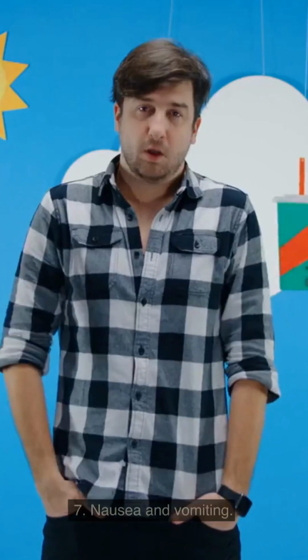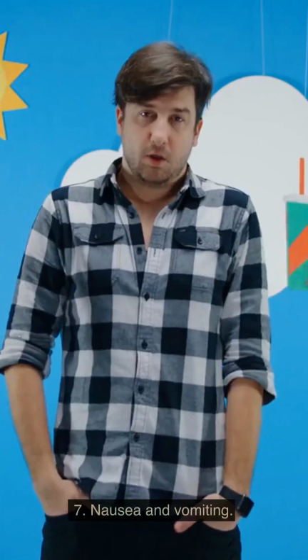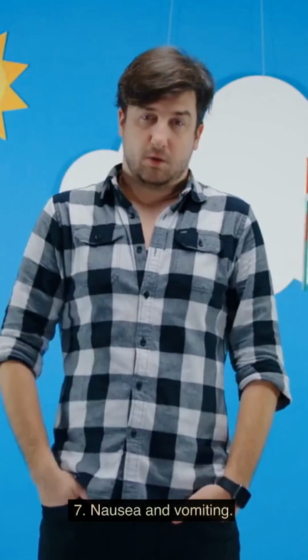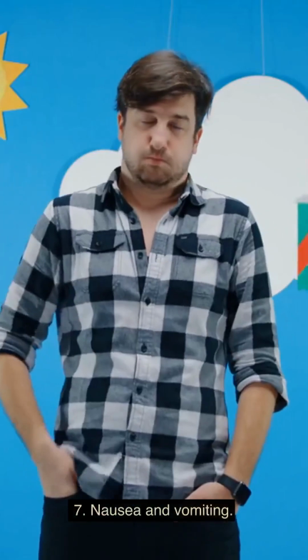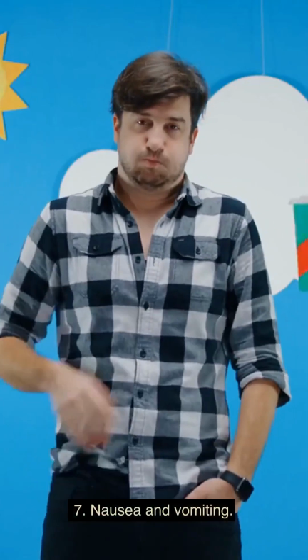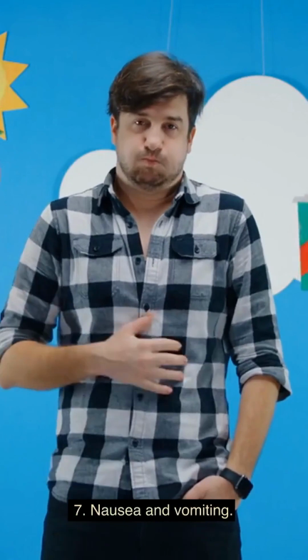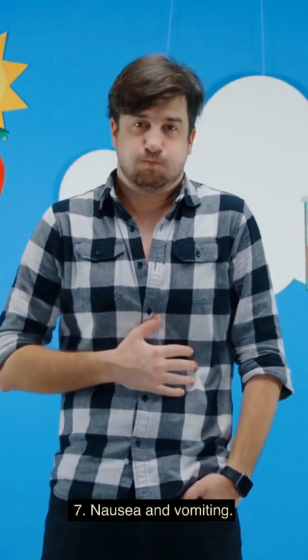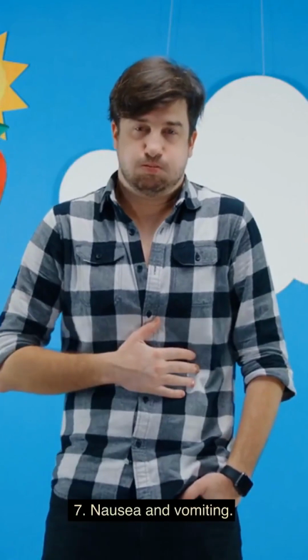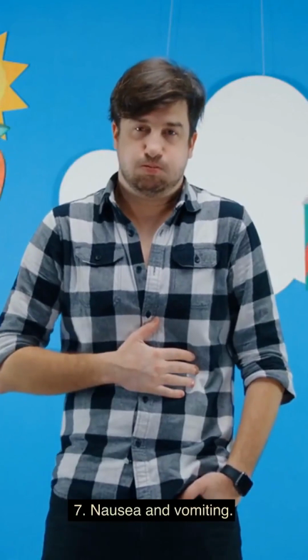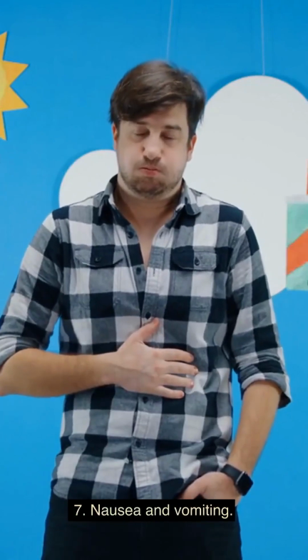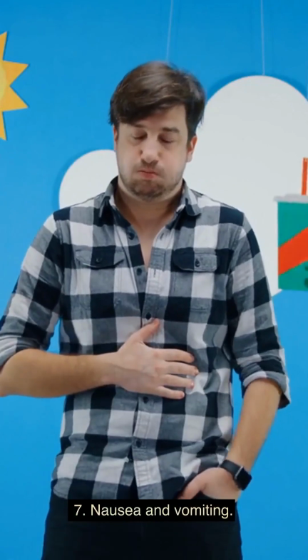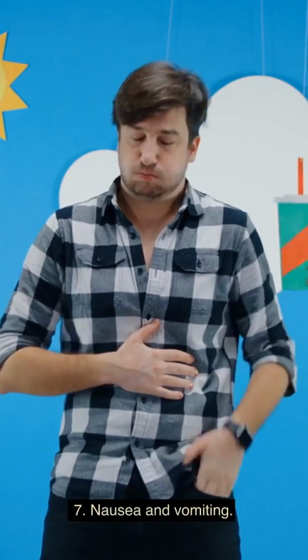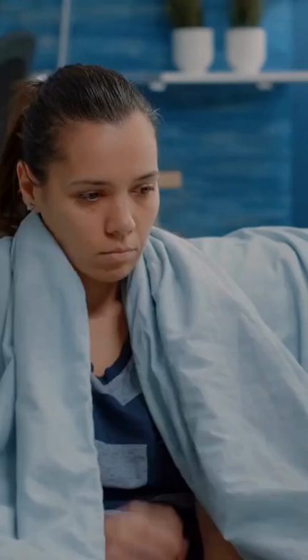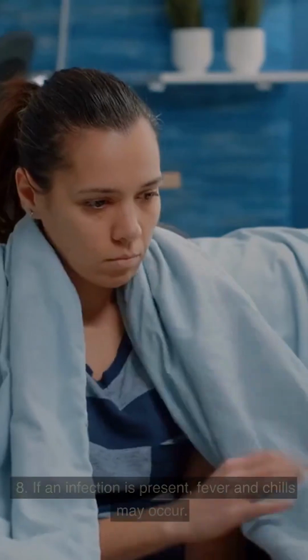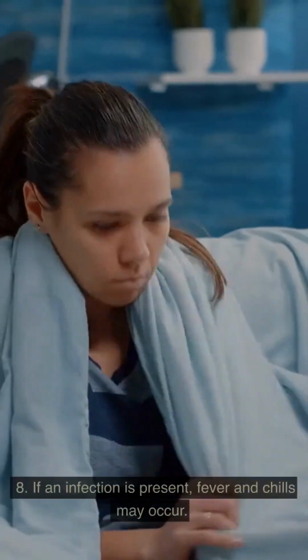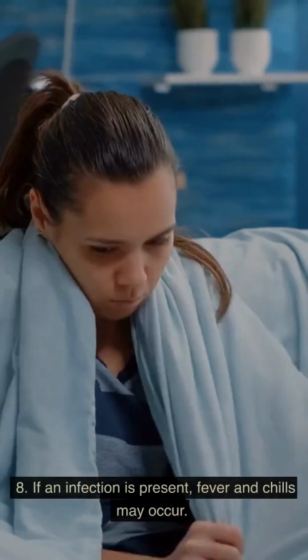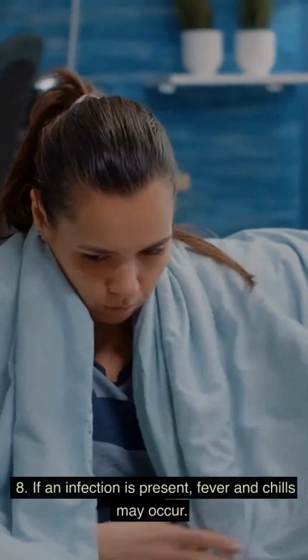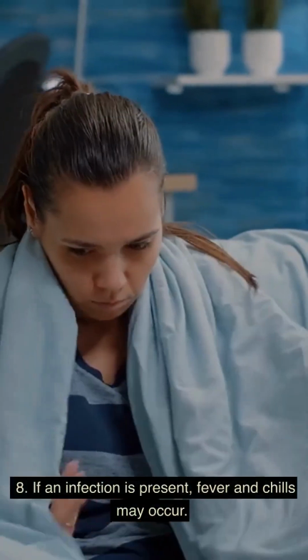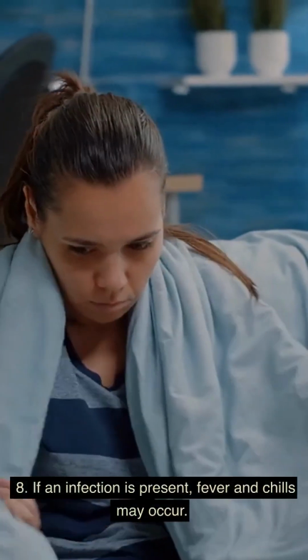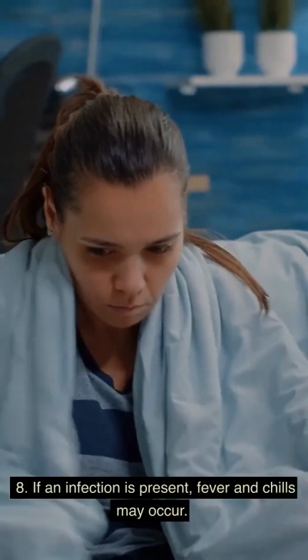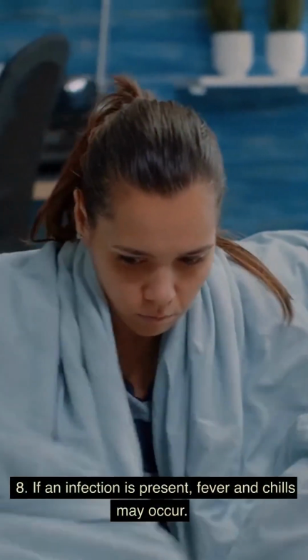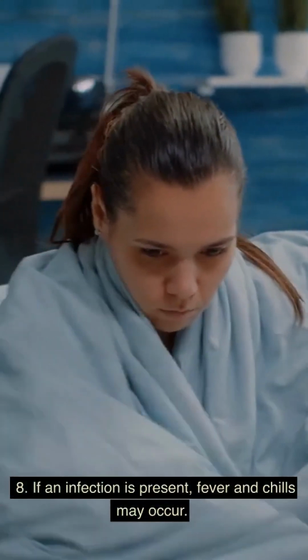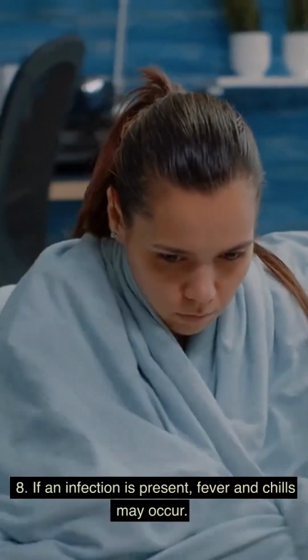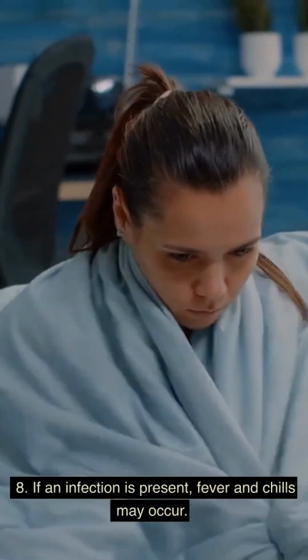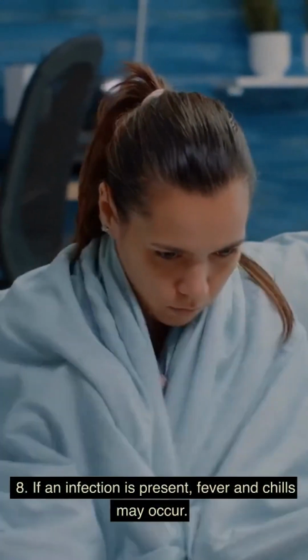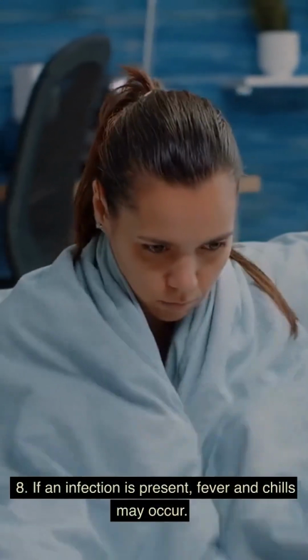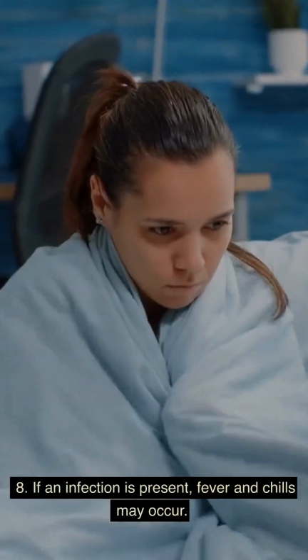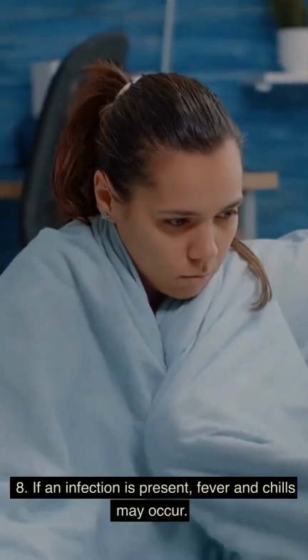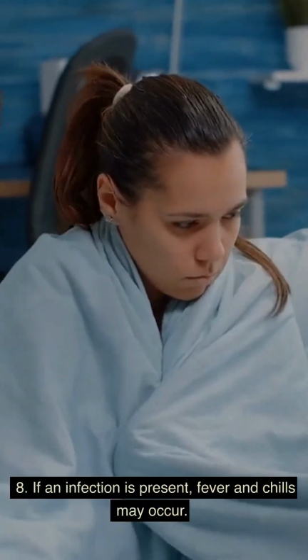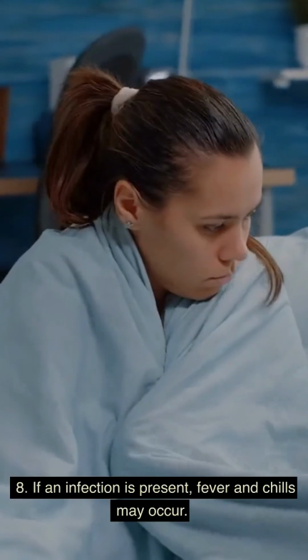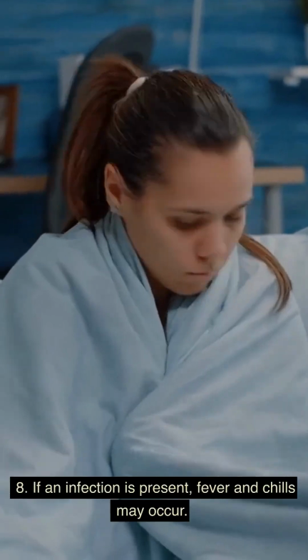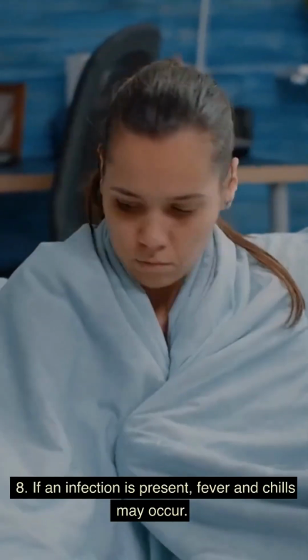7. Nausea and vomiting. 8. If an infection is present, fever and chills may occur.